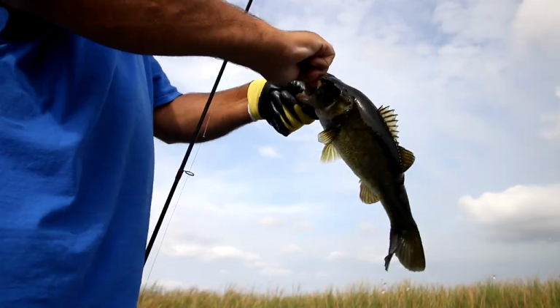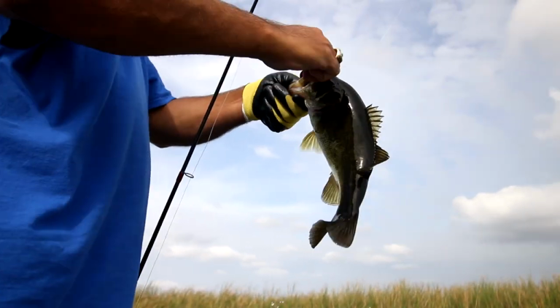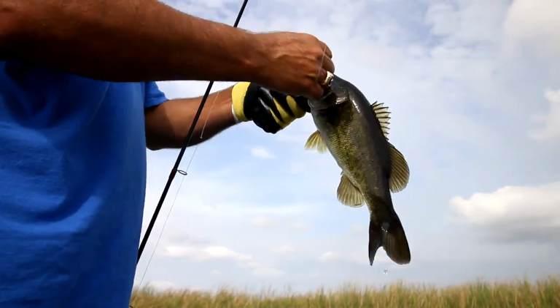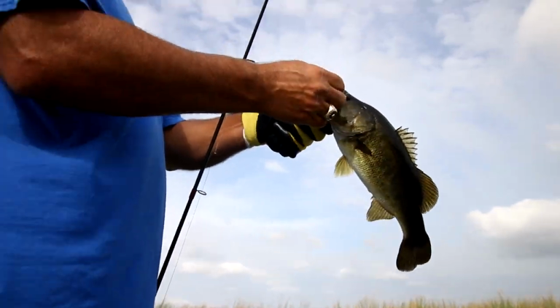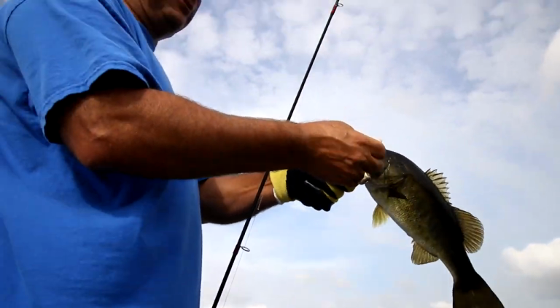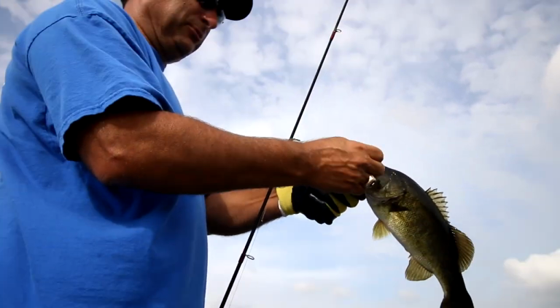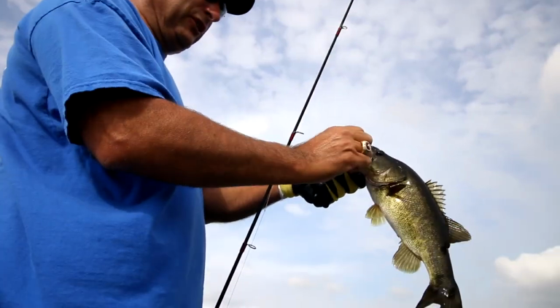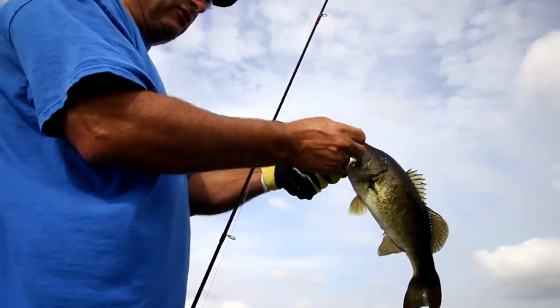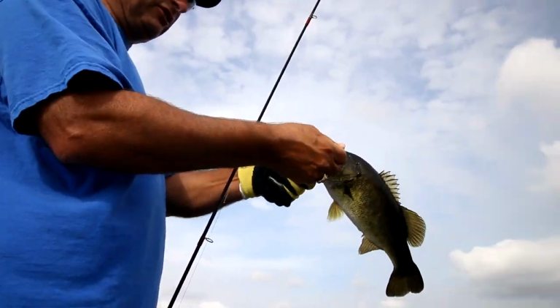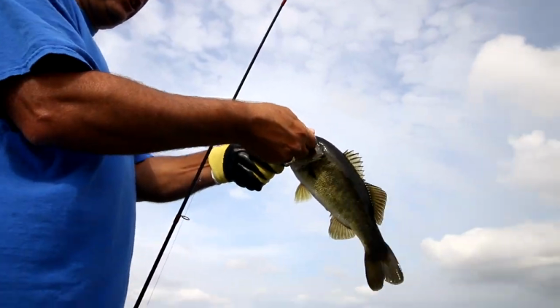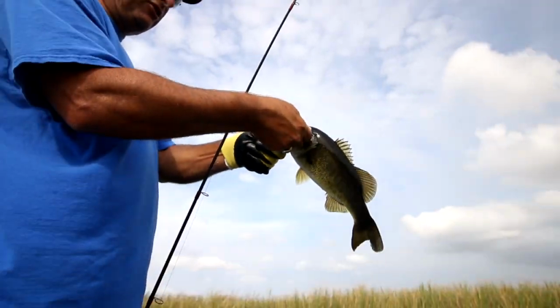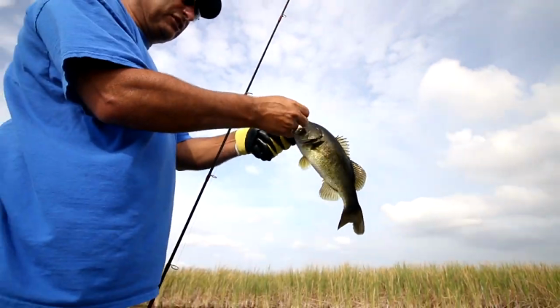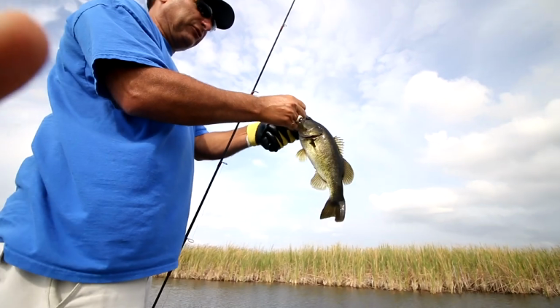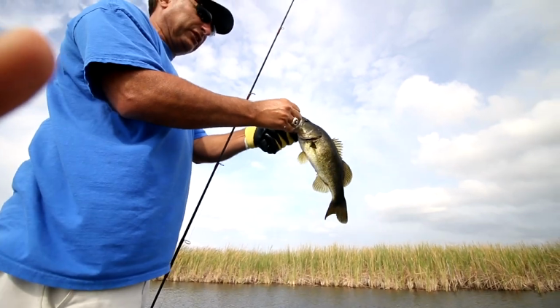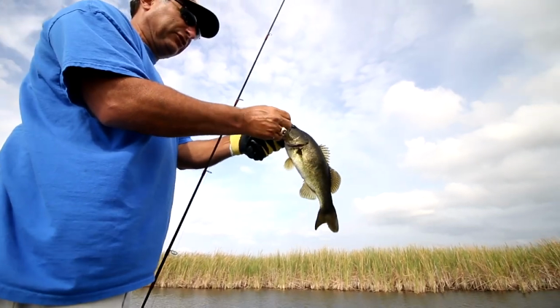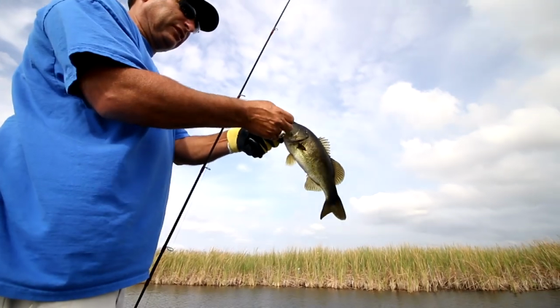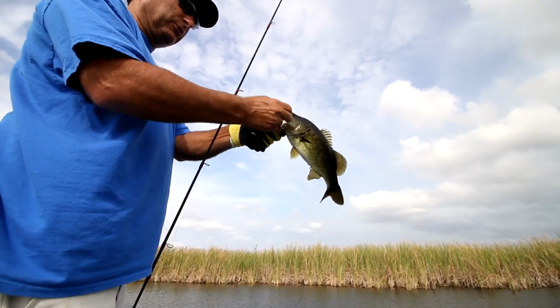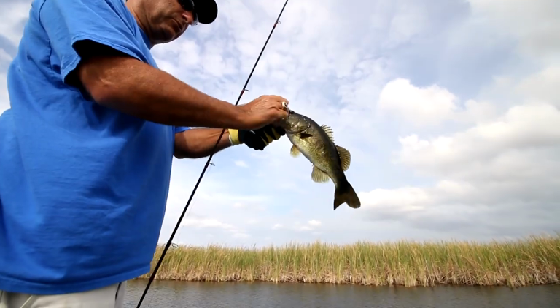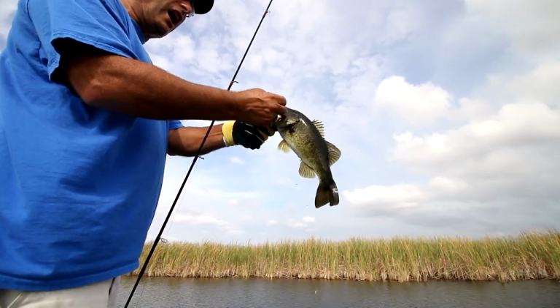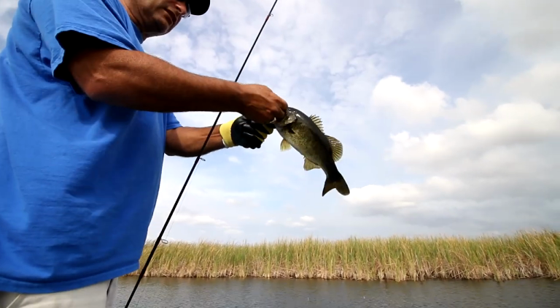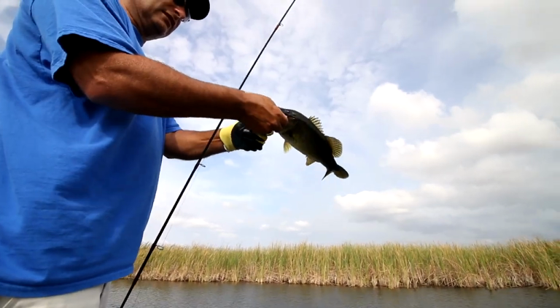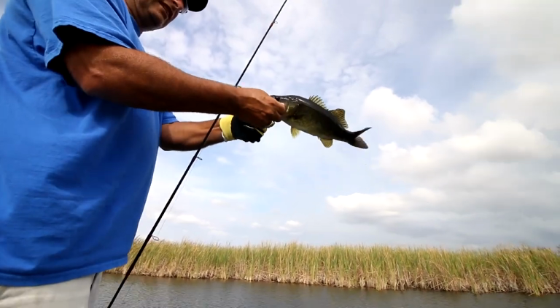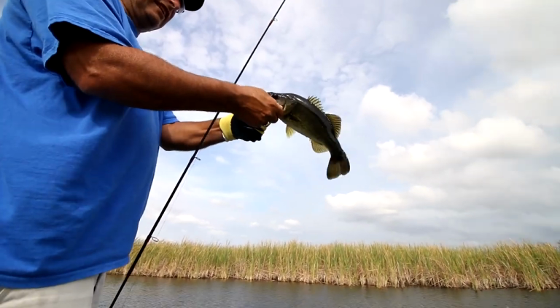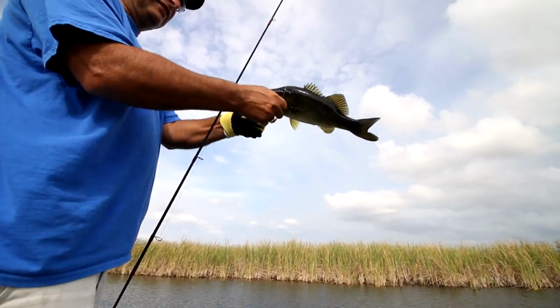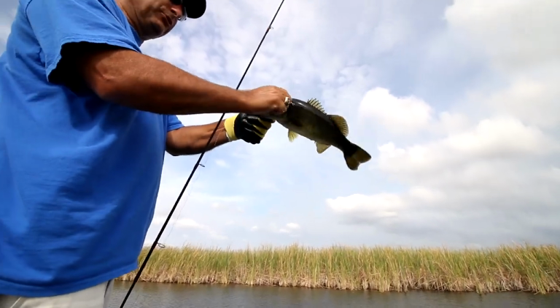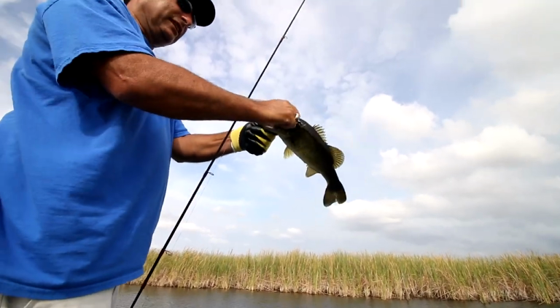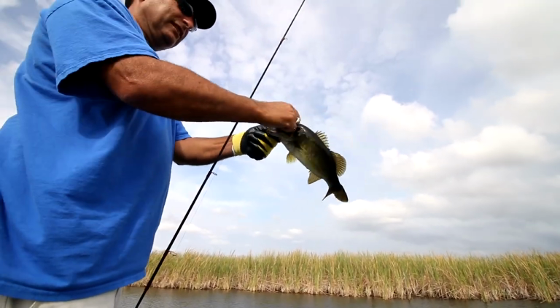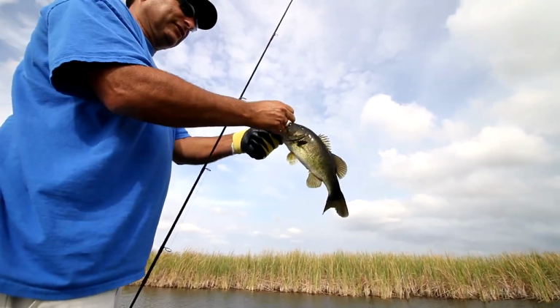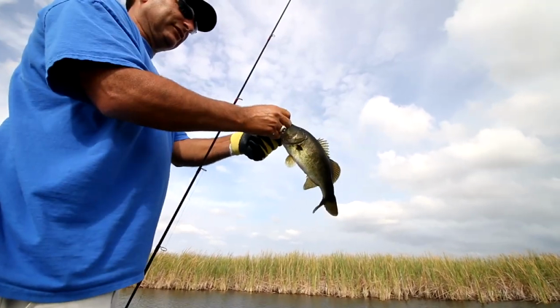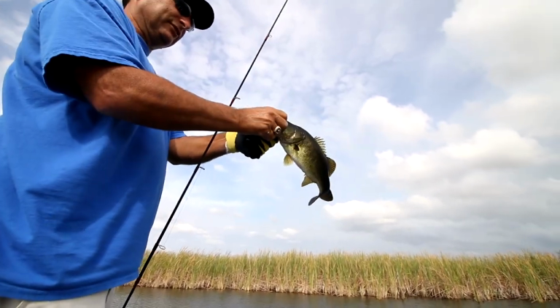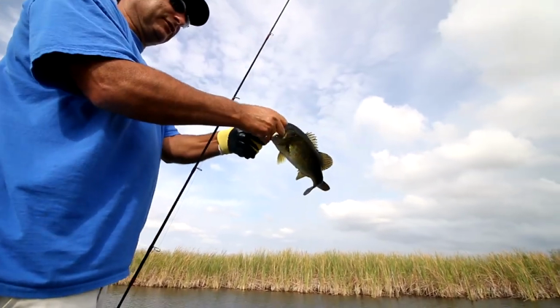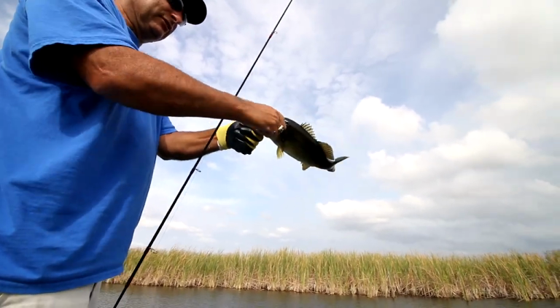The little ones sometimes fight hard. You set a hook and you feel like you set it into a rock, and then you bring it in and it's this tiny little fish.